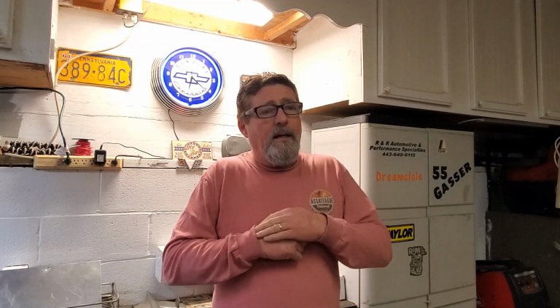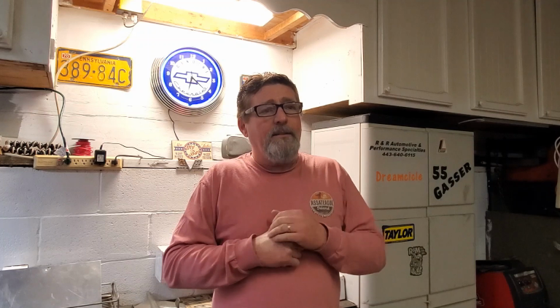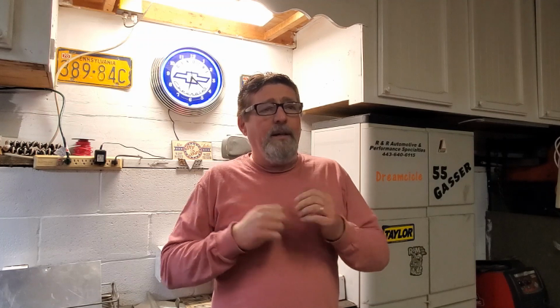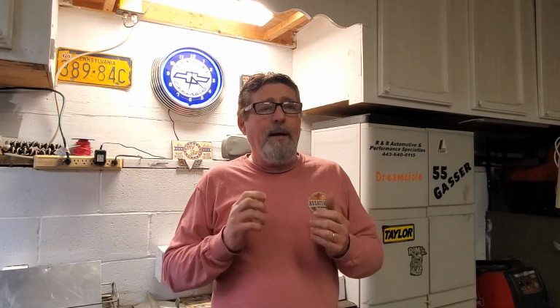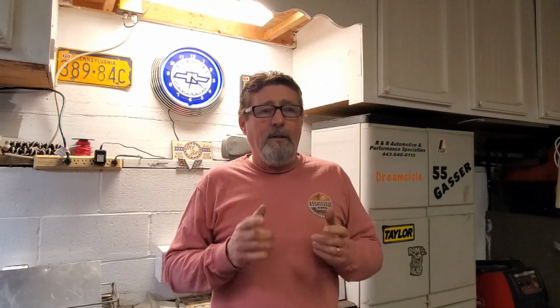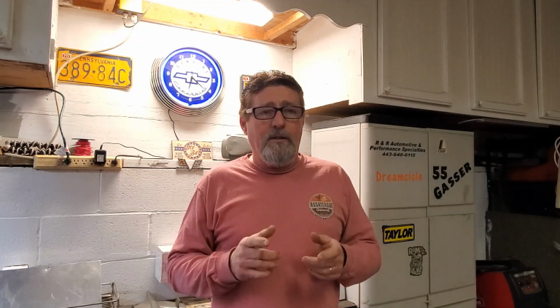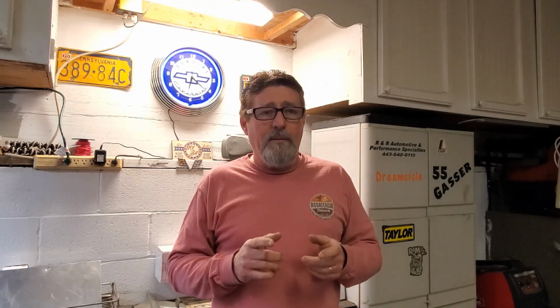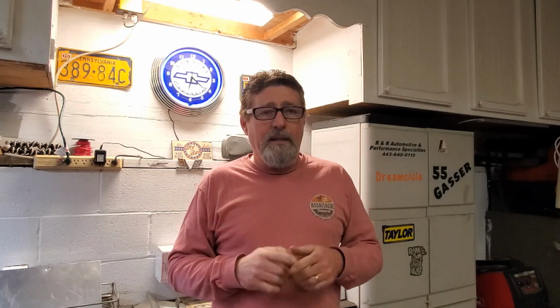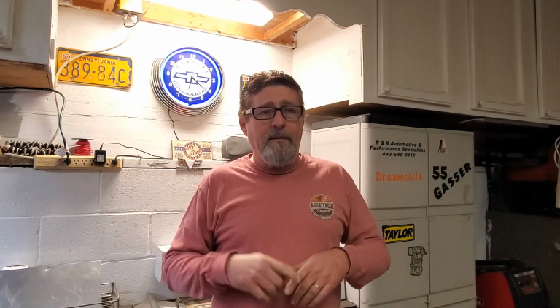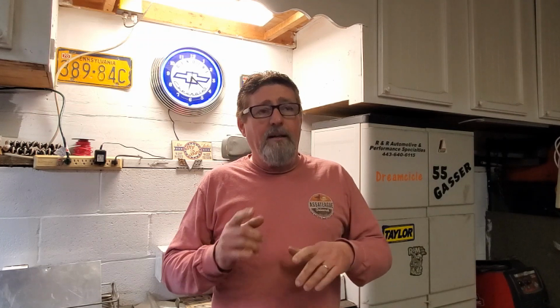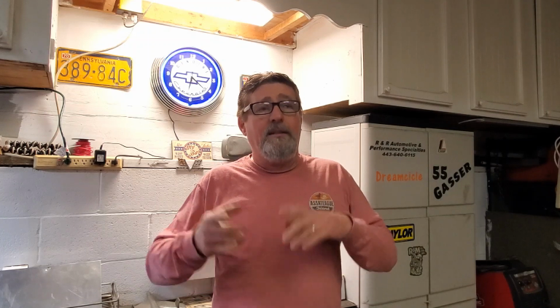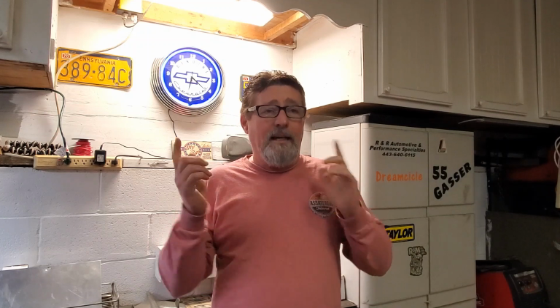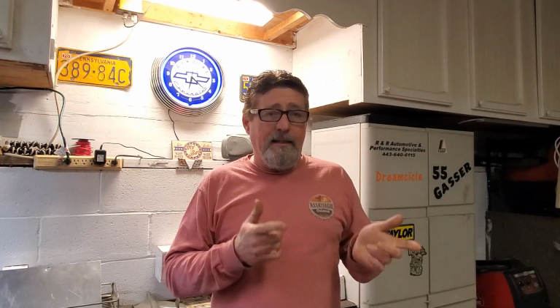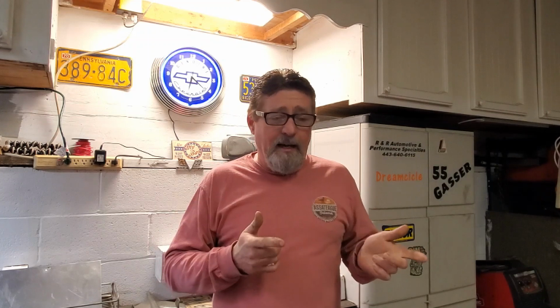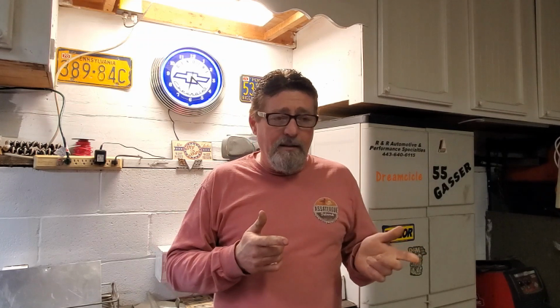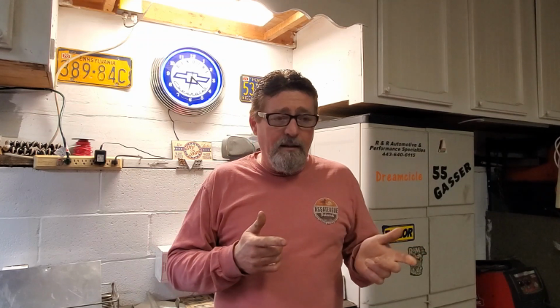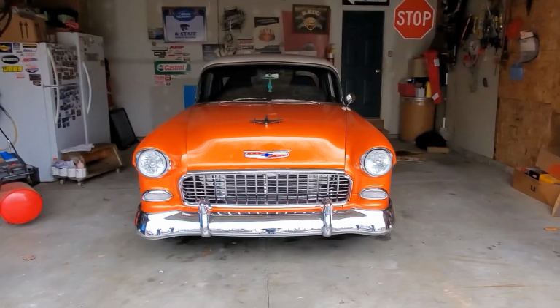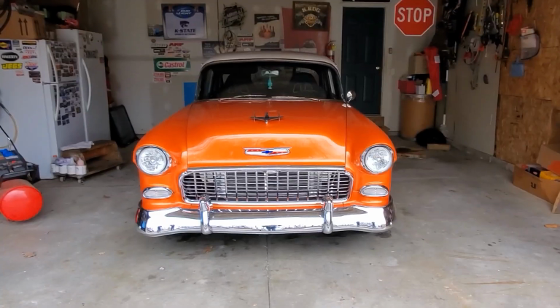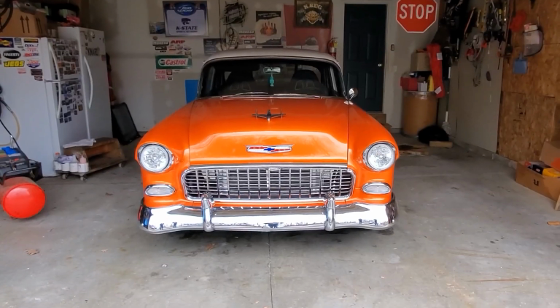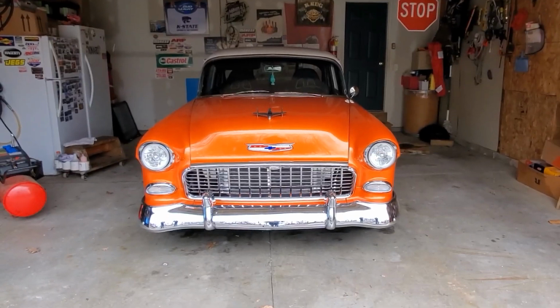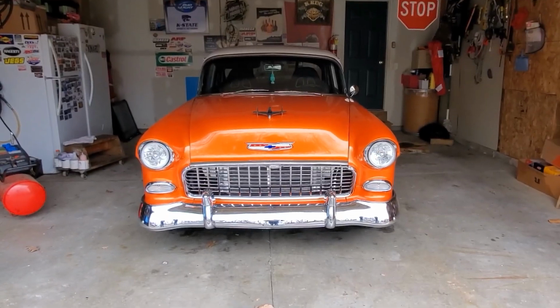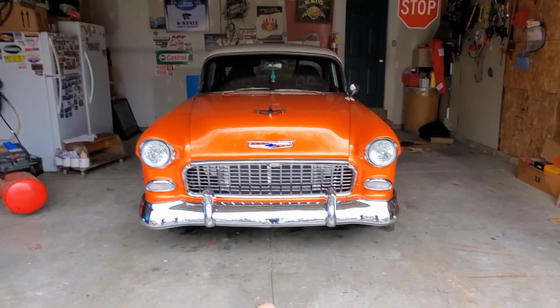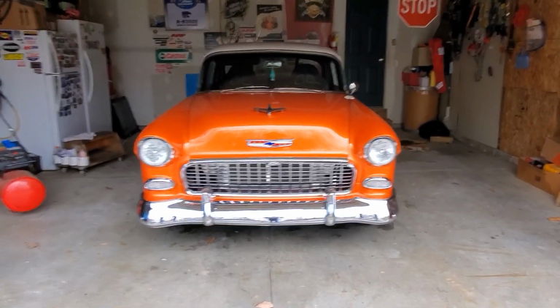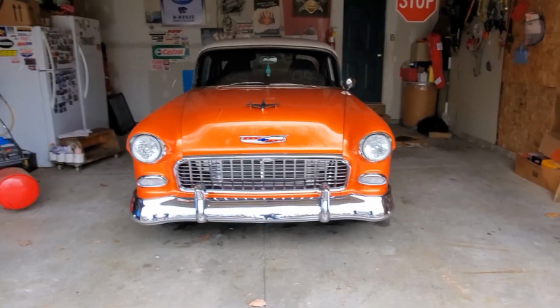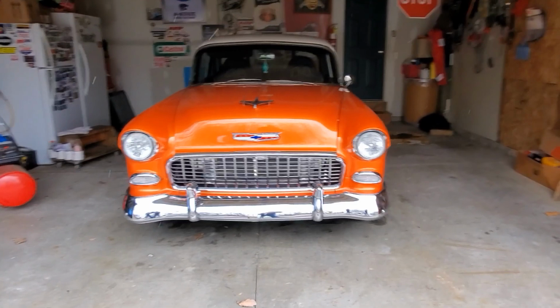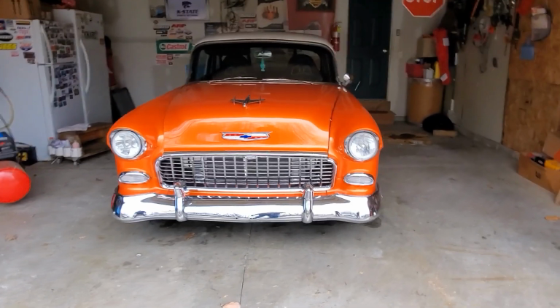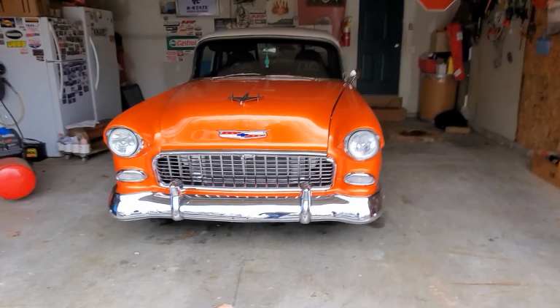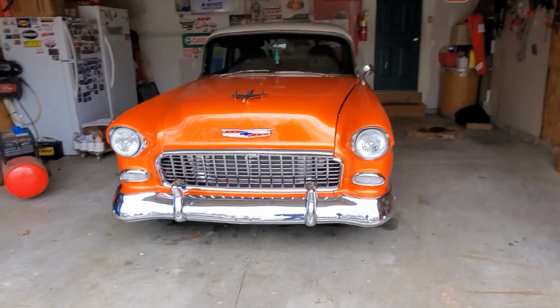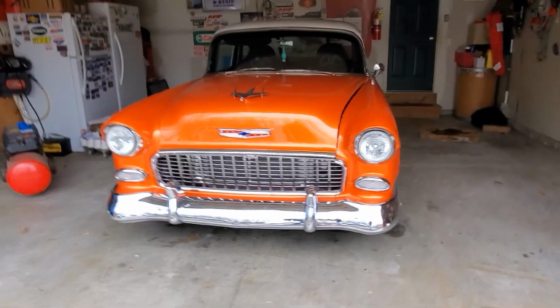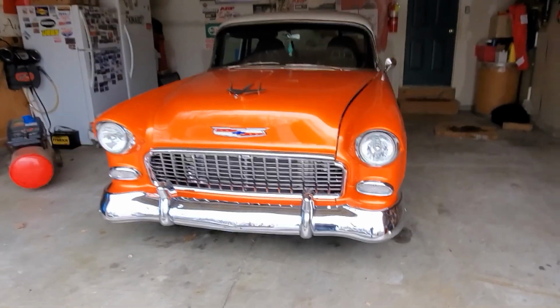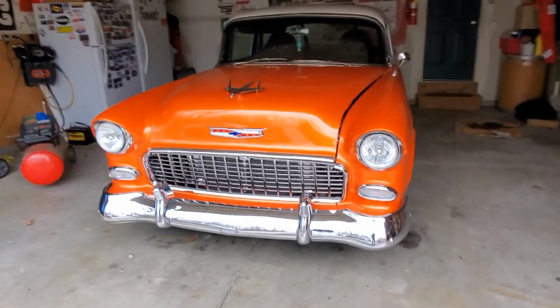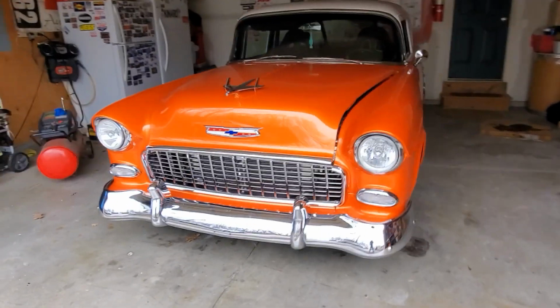I took the Dream Sickle over to Scott's house, ready to get detailed.